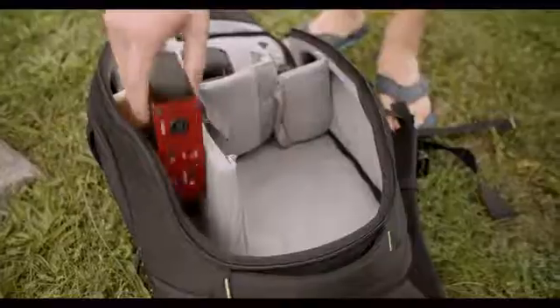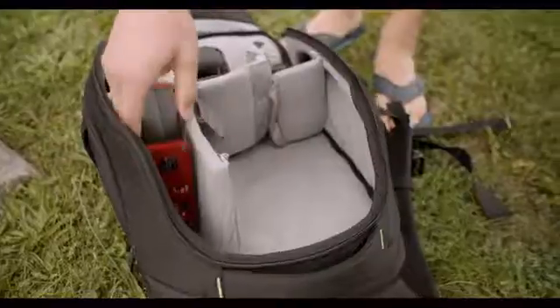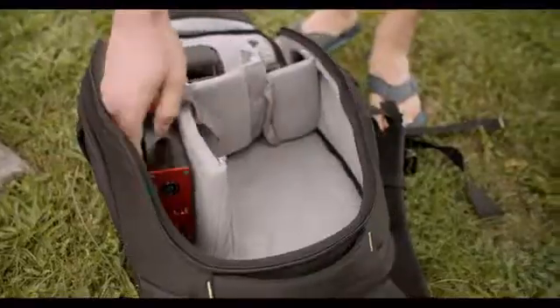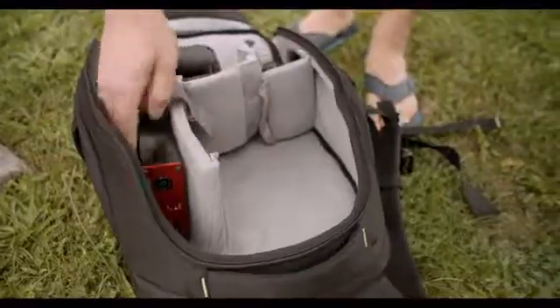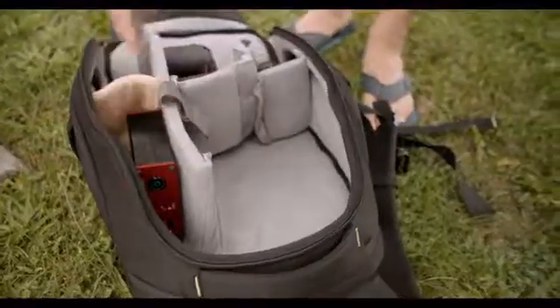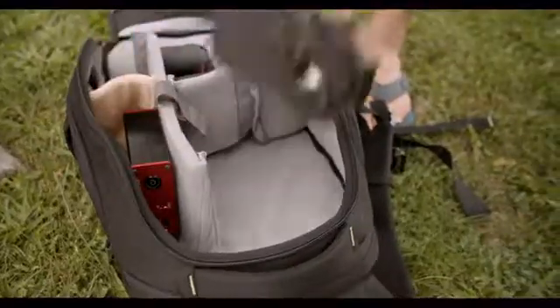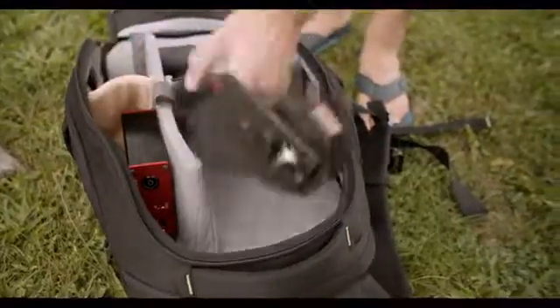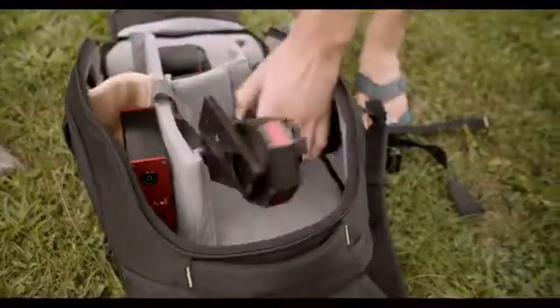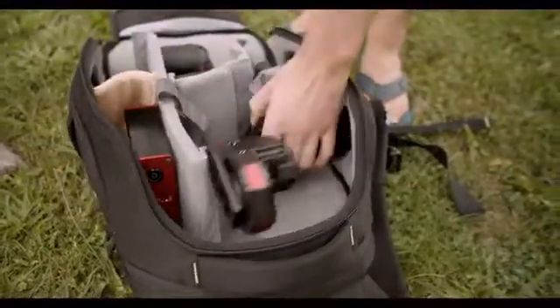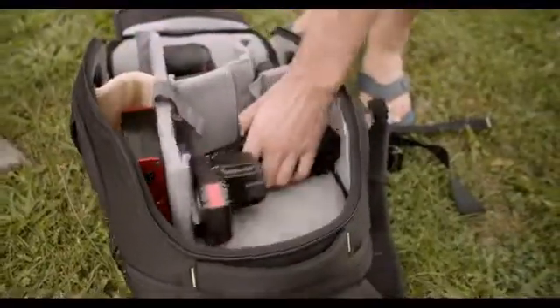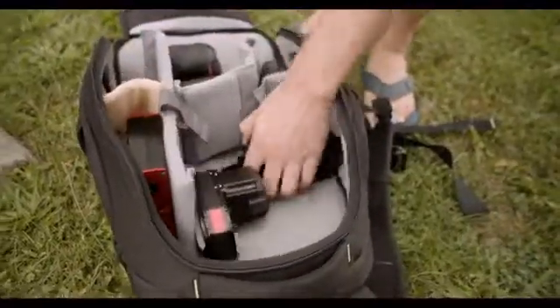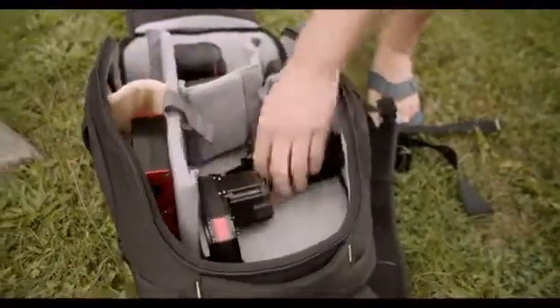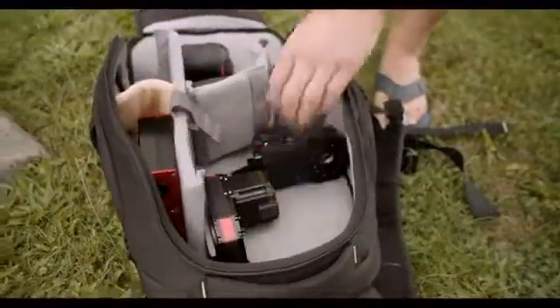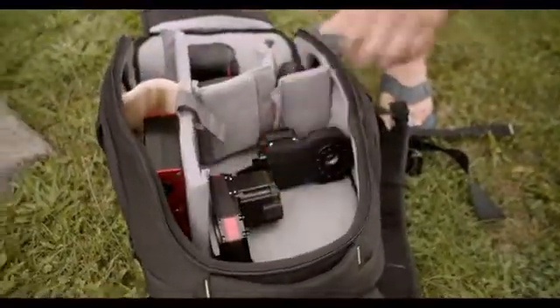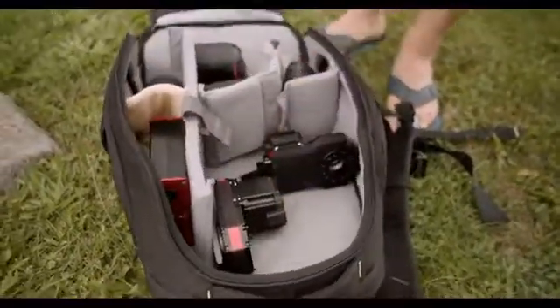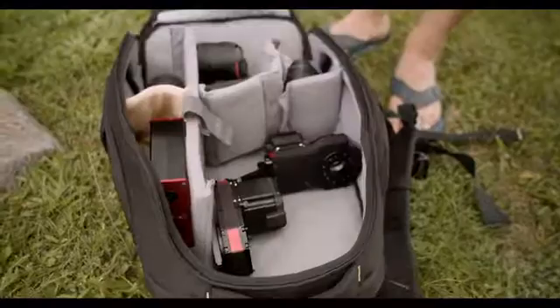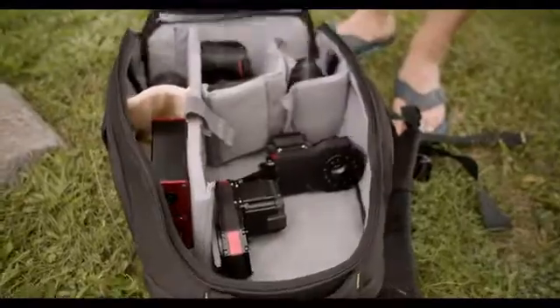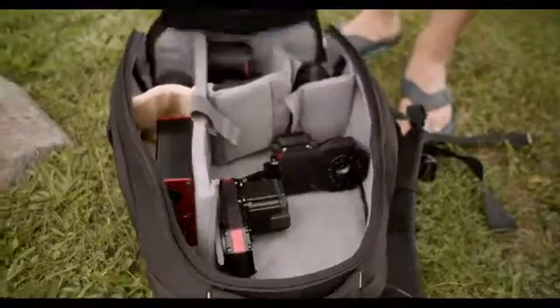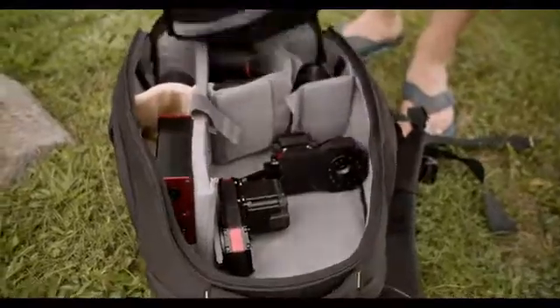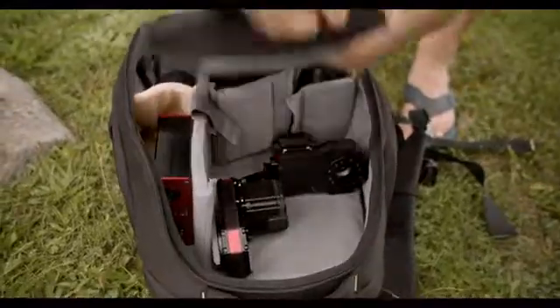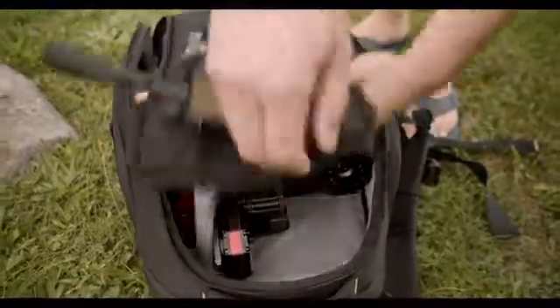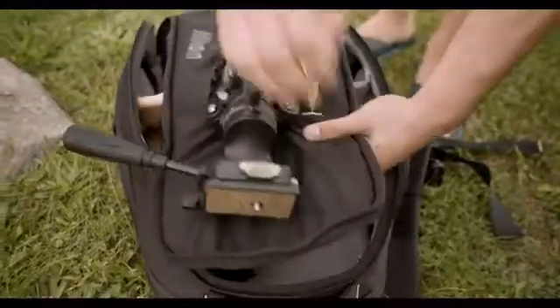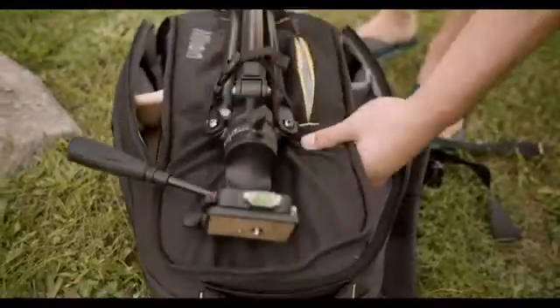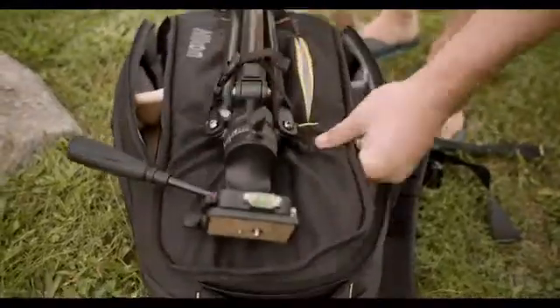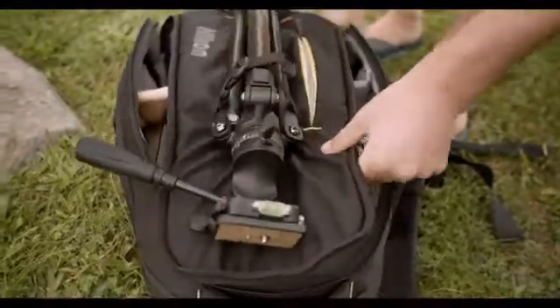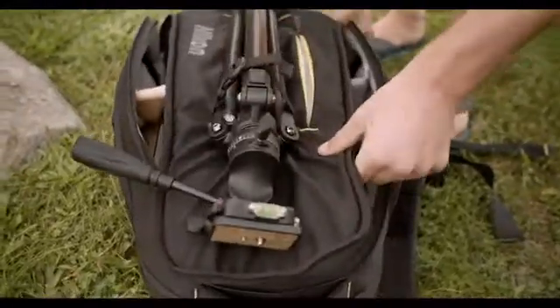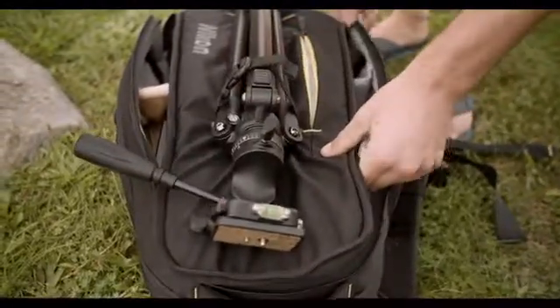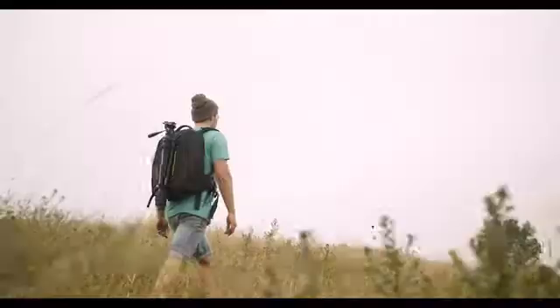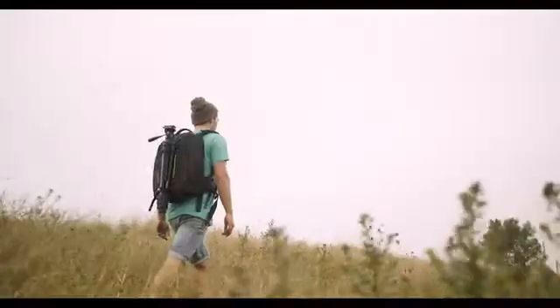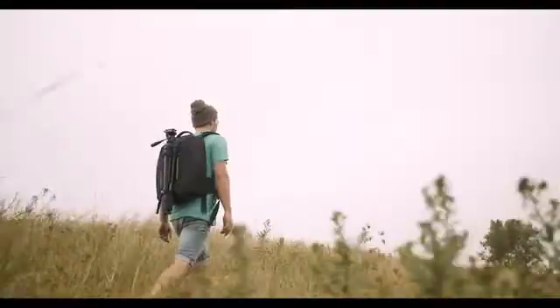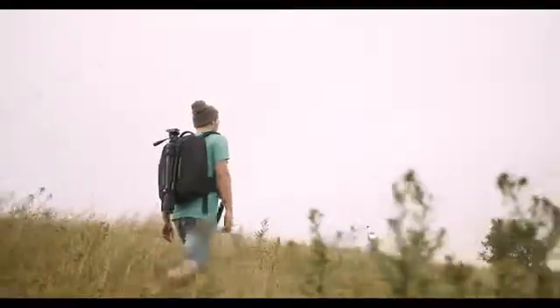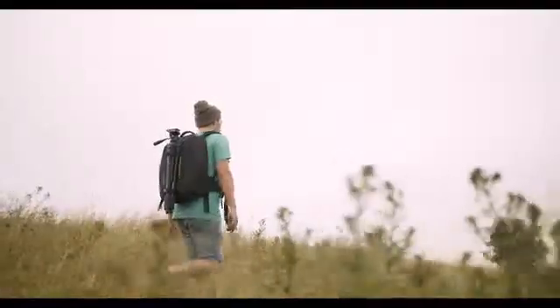Pack it up, throw it over your shoulder, and take it with you. Xebo is battery powered, so no matter where you go, Xebo is ready to shoot.